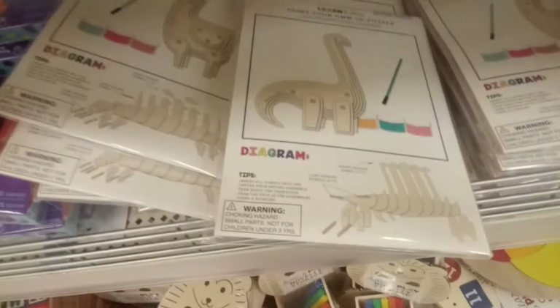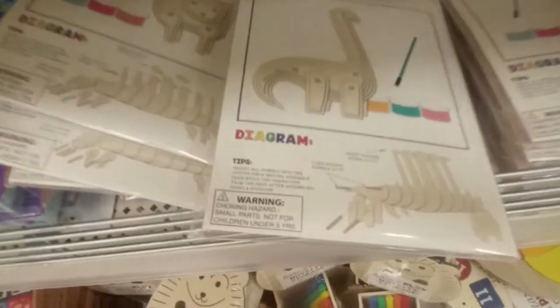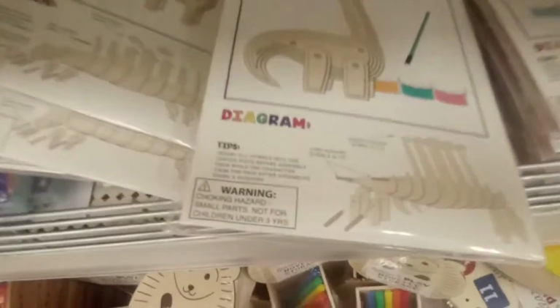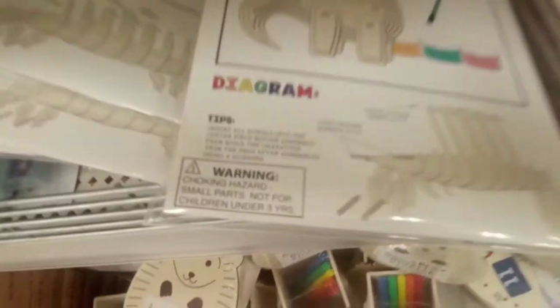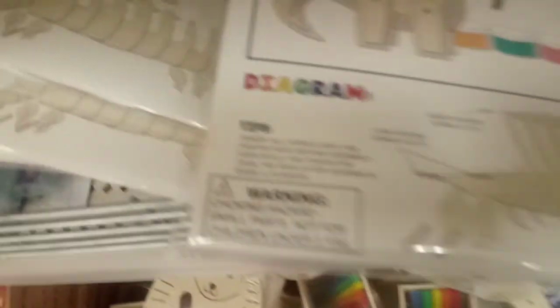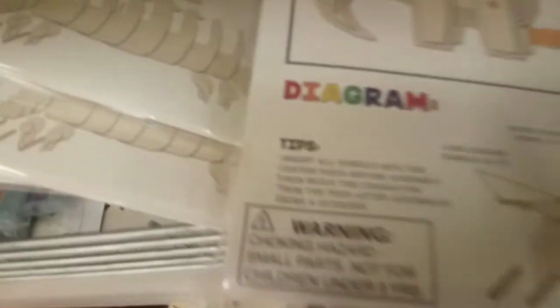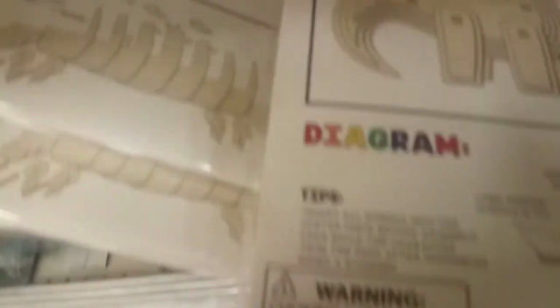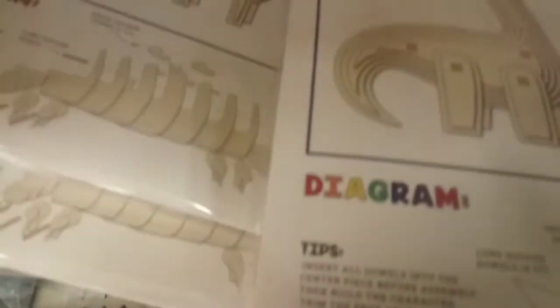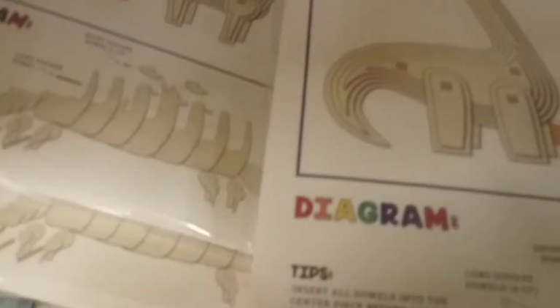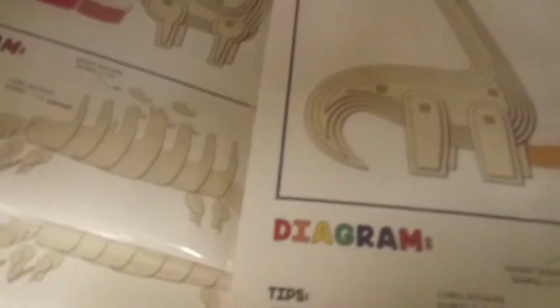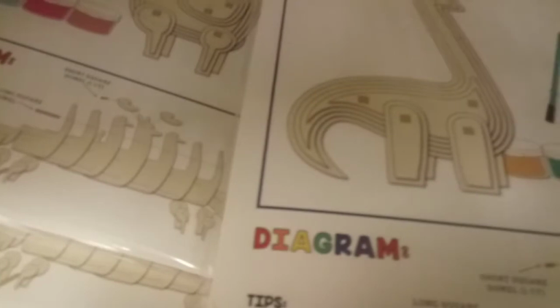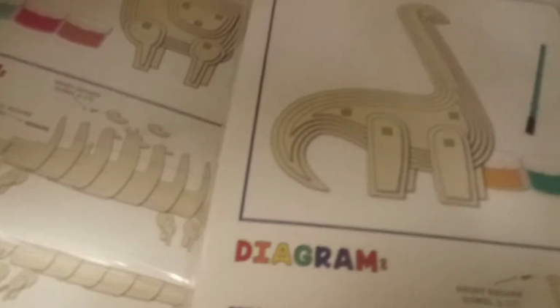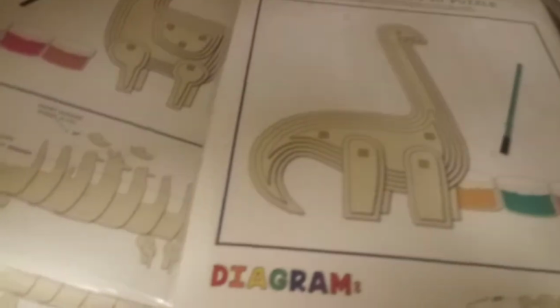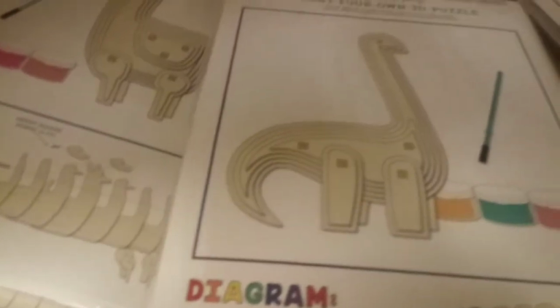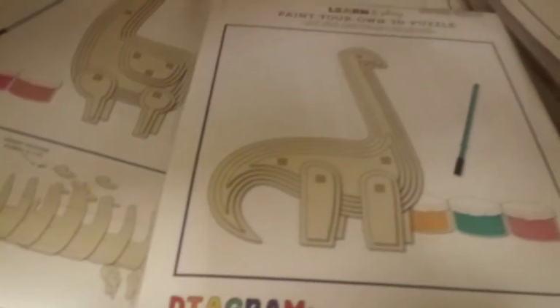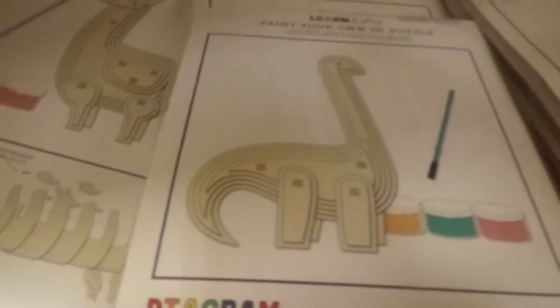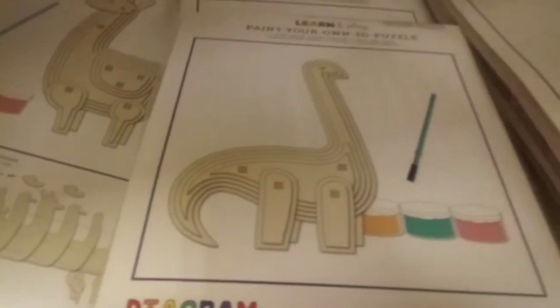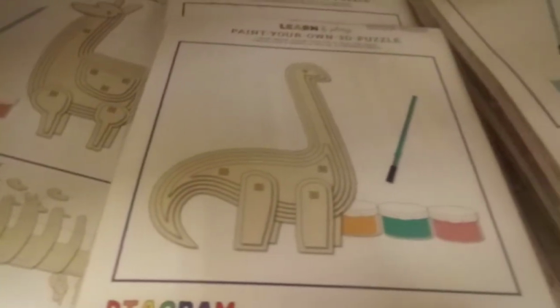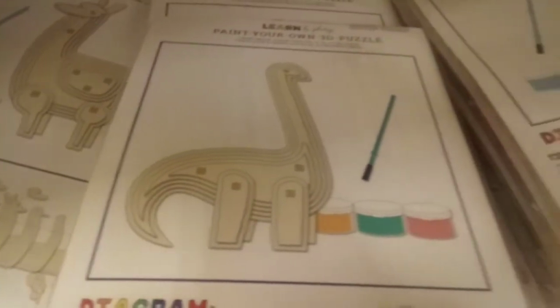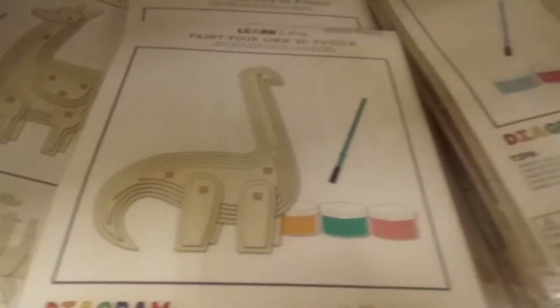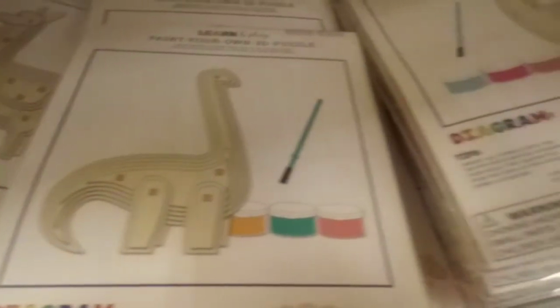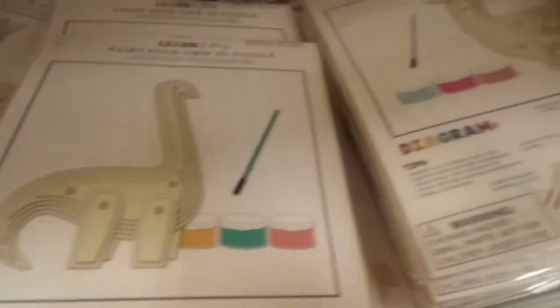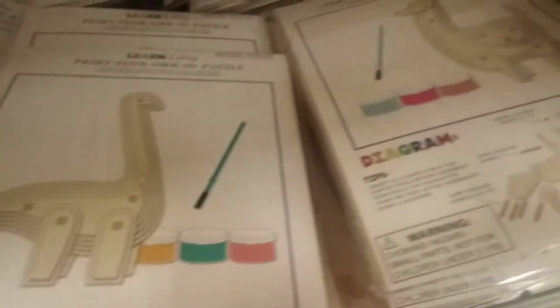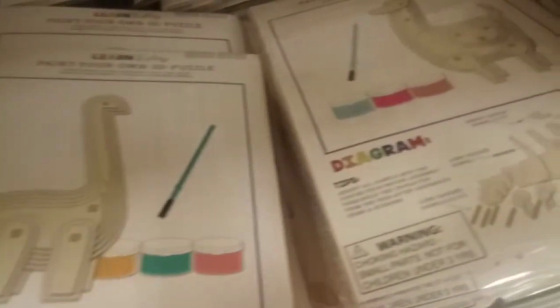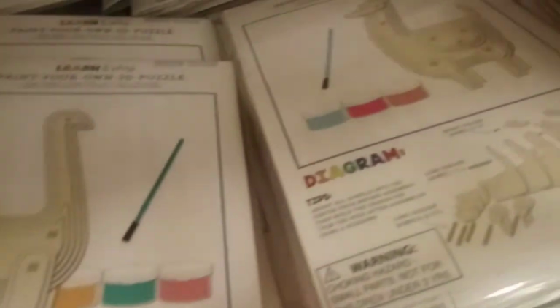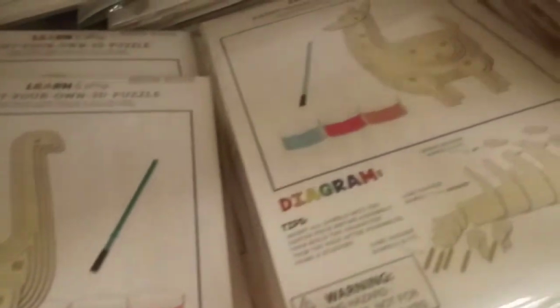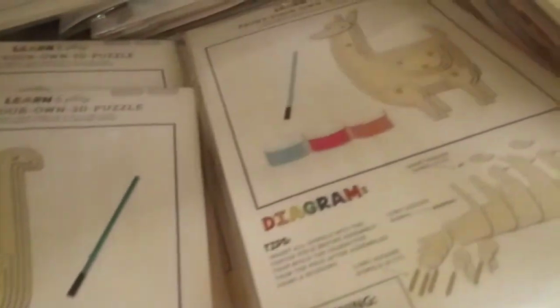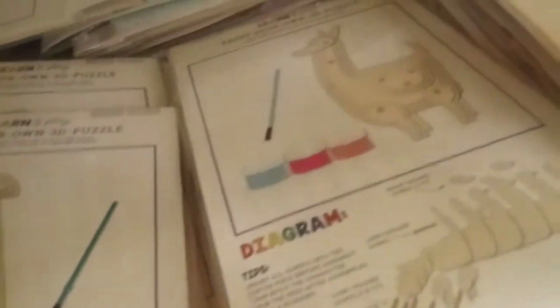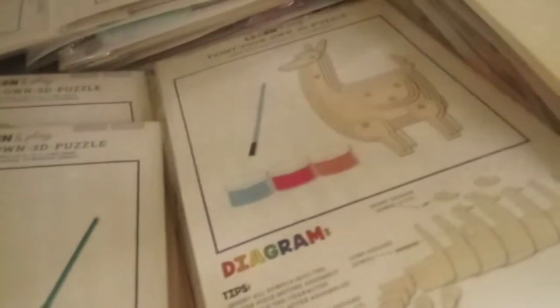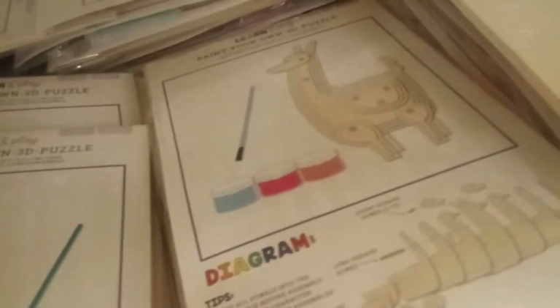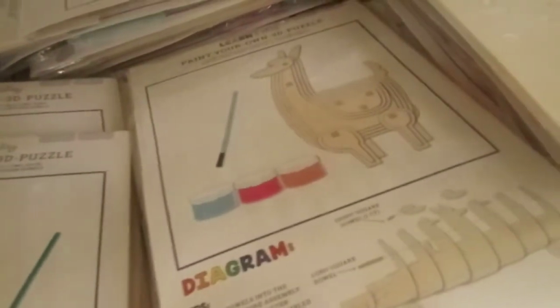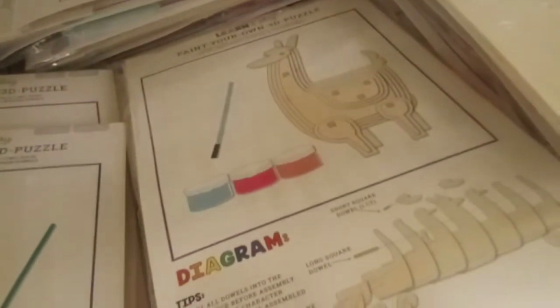These $3 3D puzzles you can put together and then paint. Talk about fun for the whole family. They're adorable.